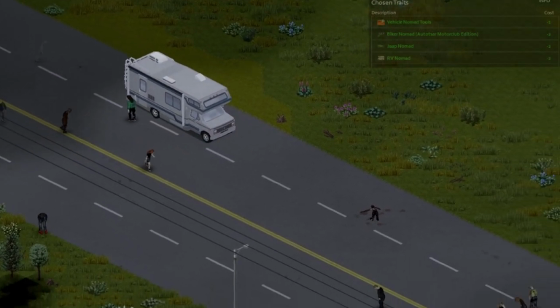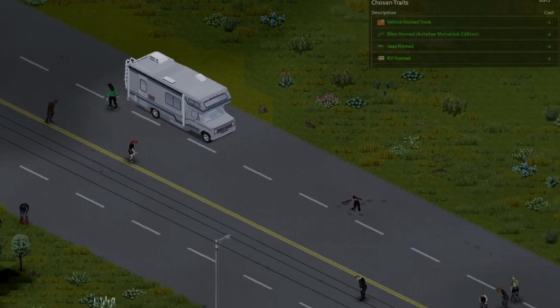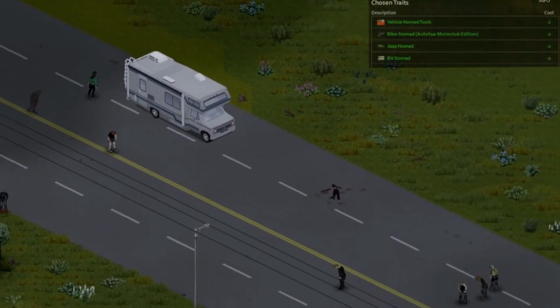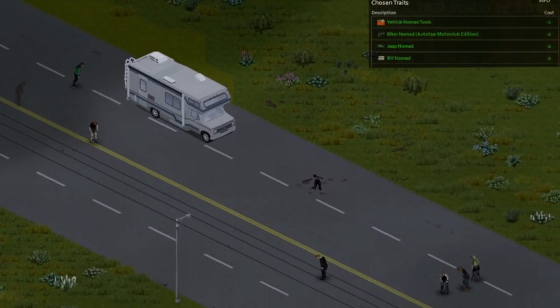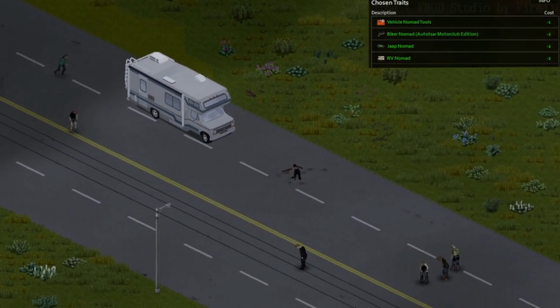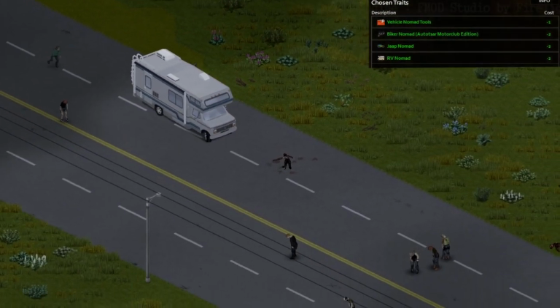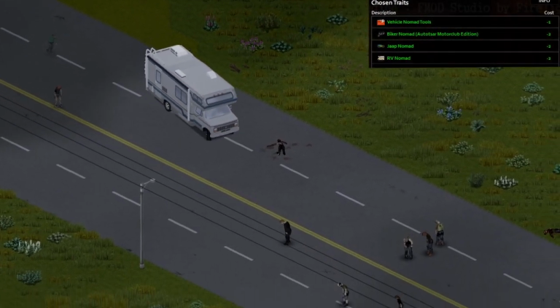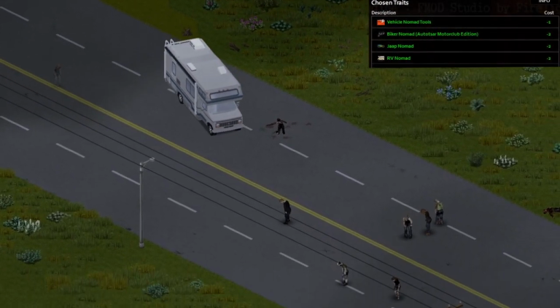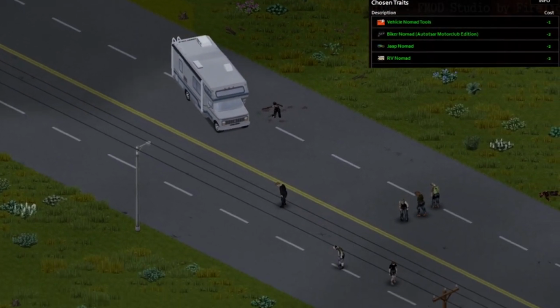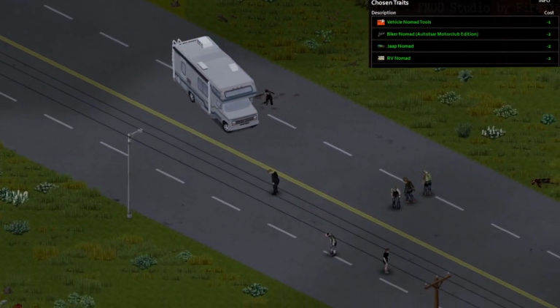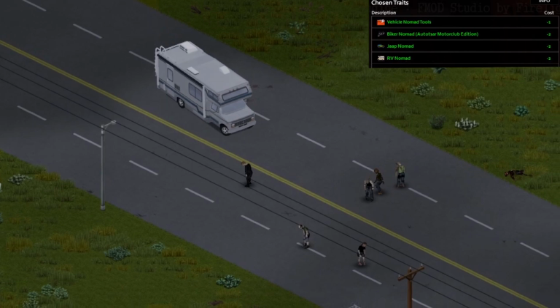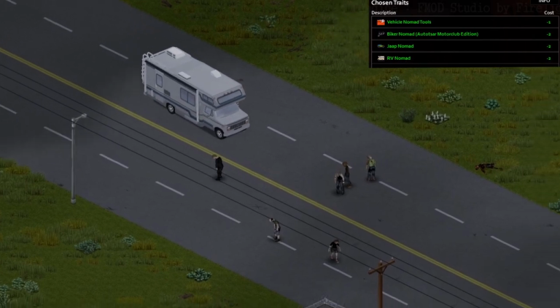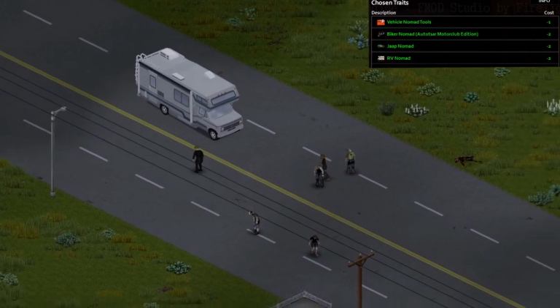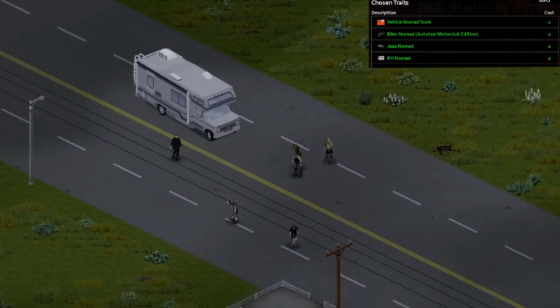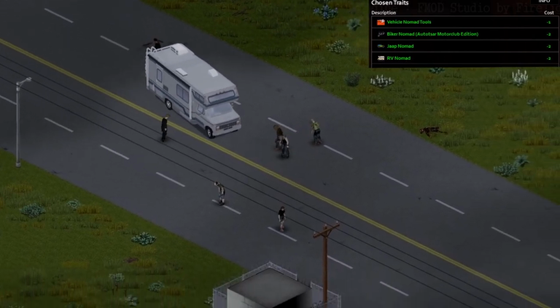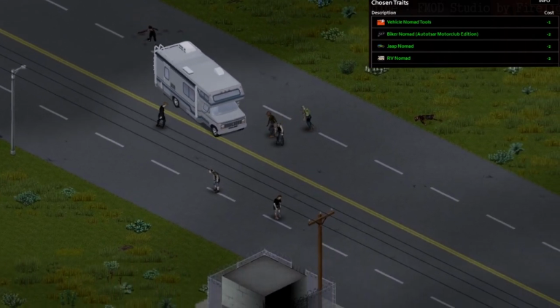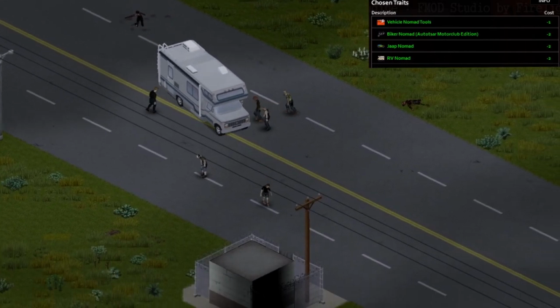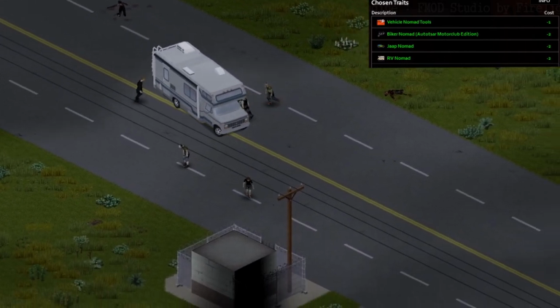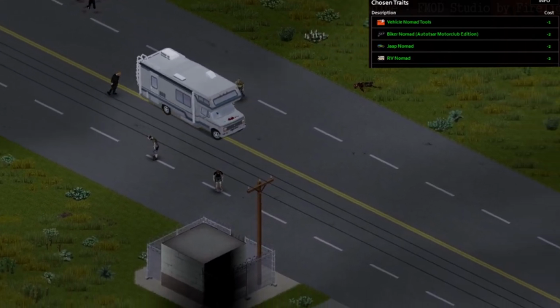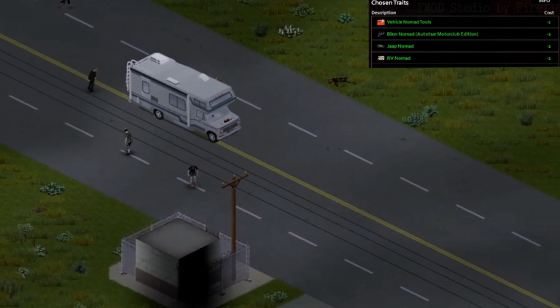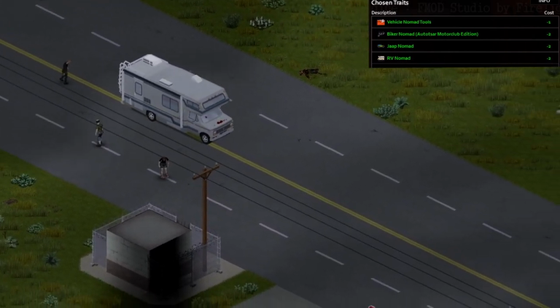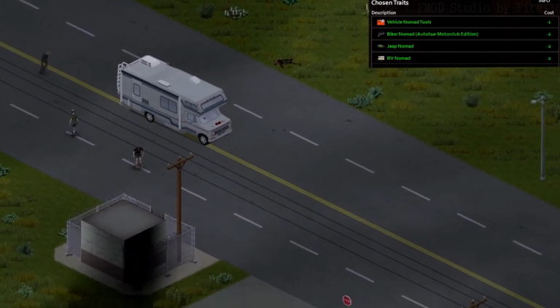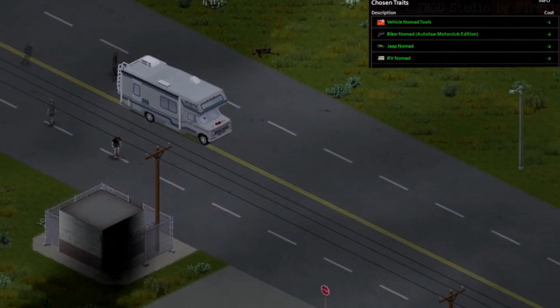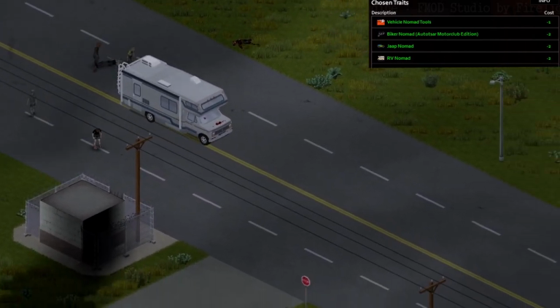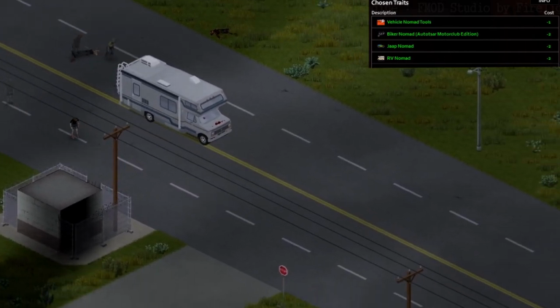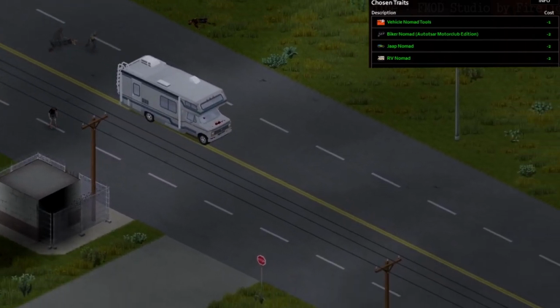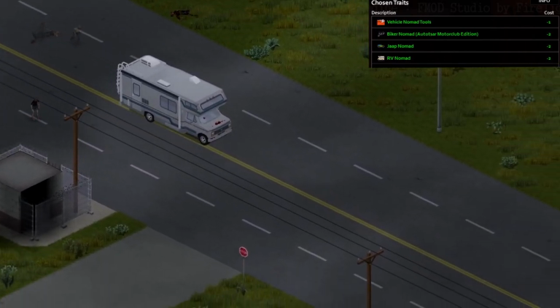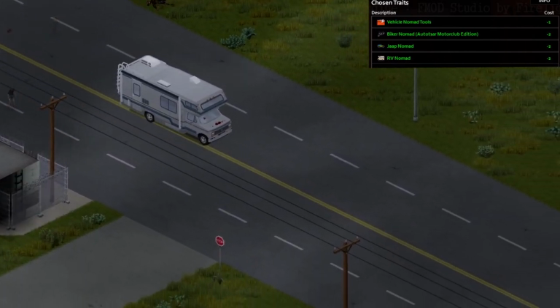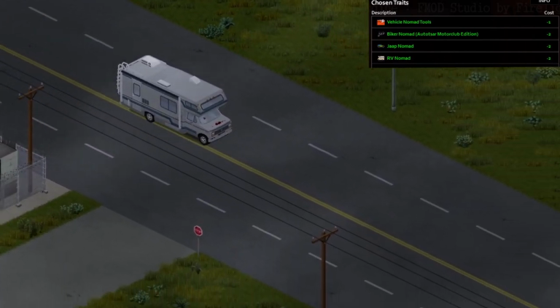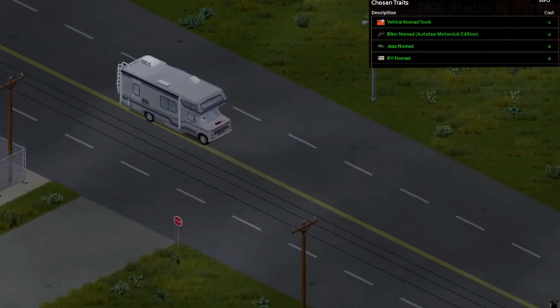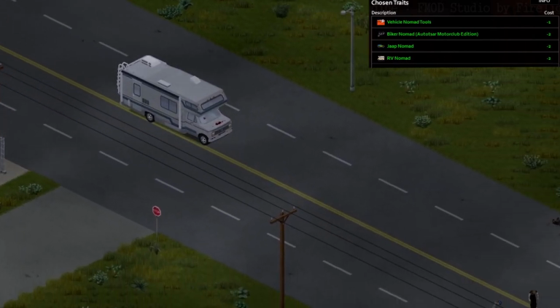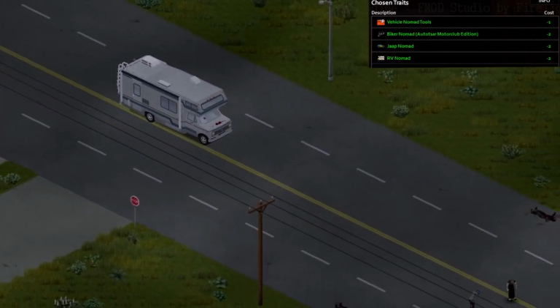With the RV Interiors mod, you can fully customize your RV and make it your home away from home. Pair this with Monkey's Start Location and you can use some of your trait points to start off your run with an RV.